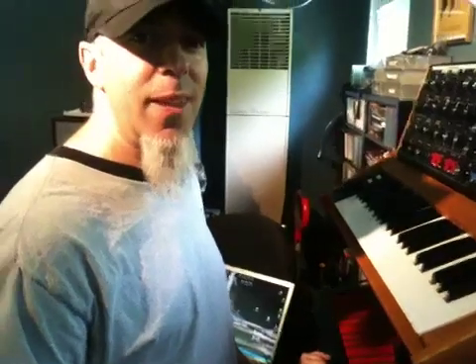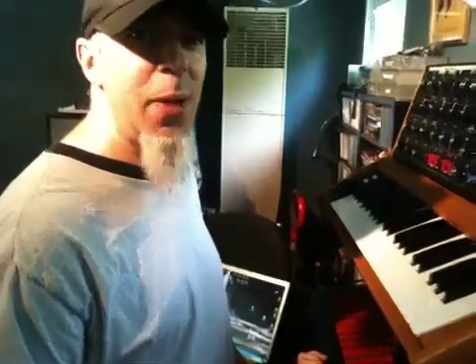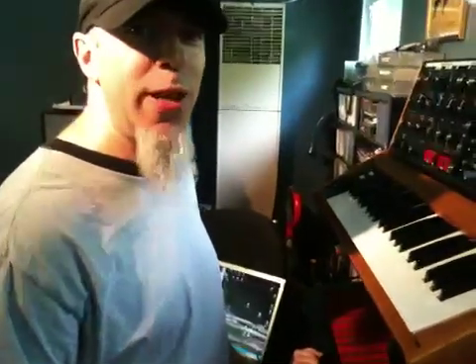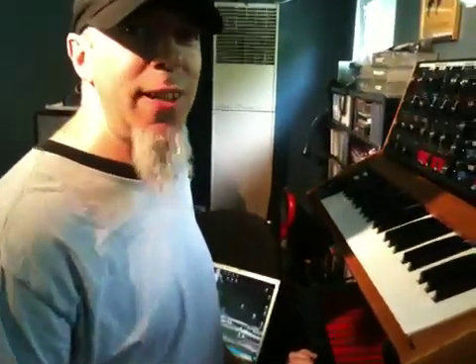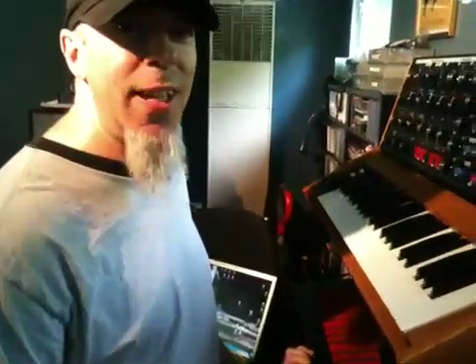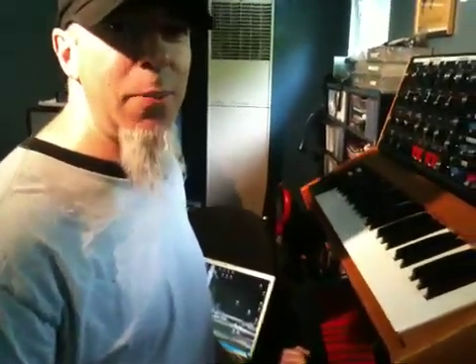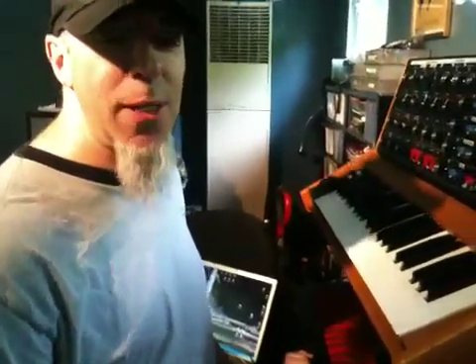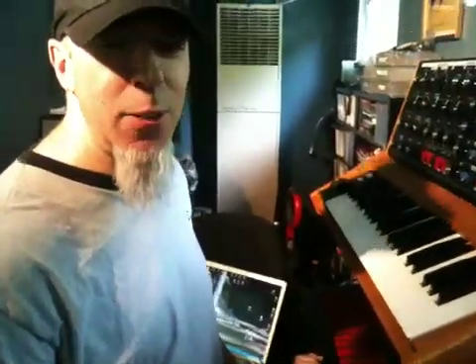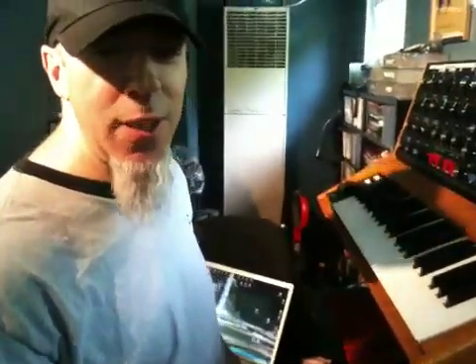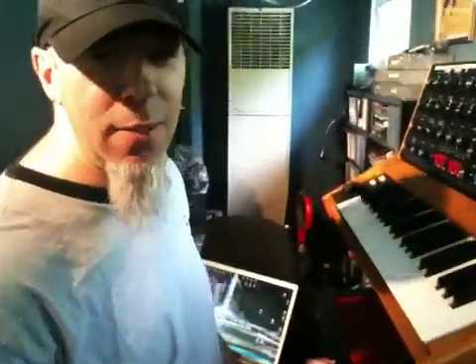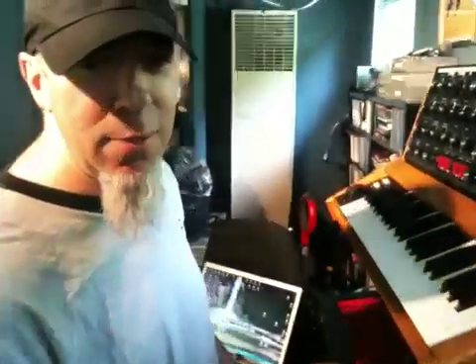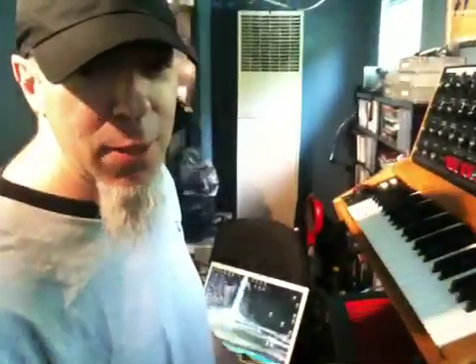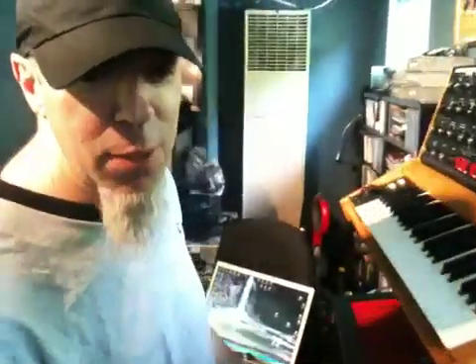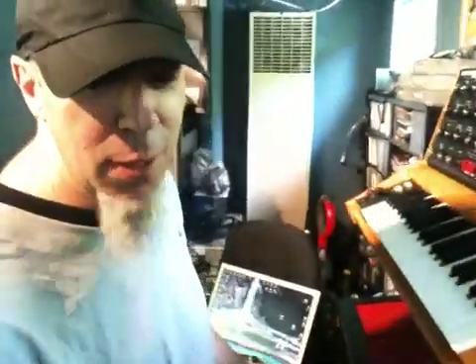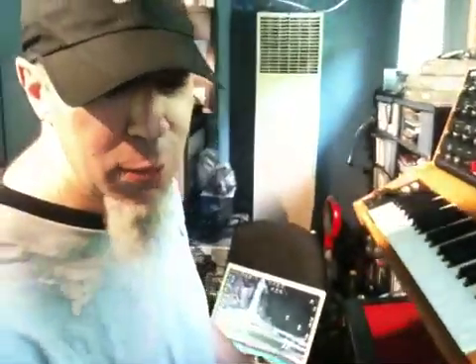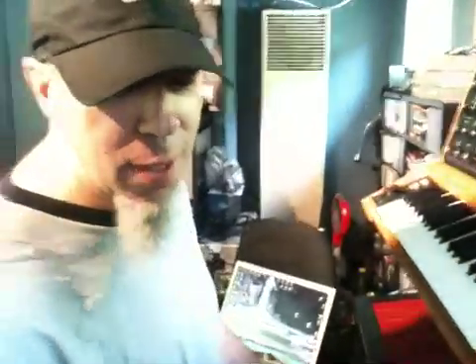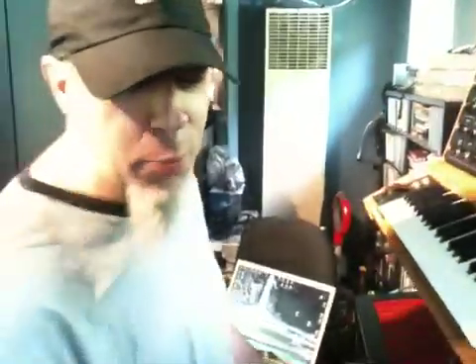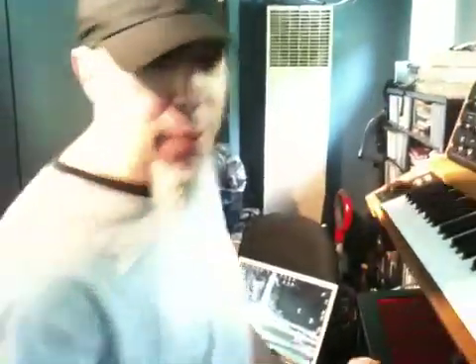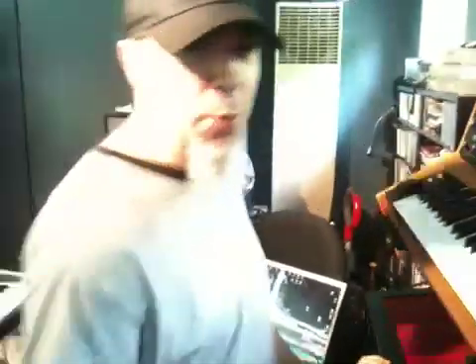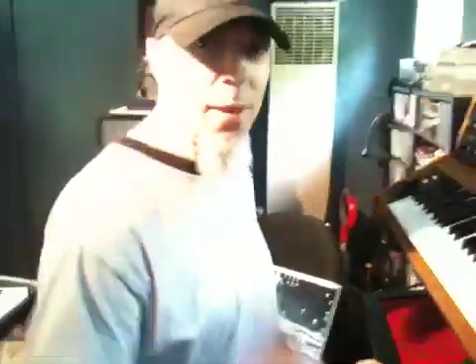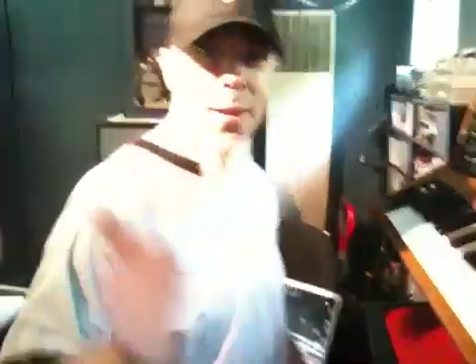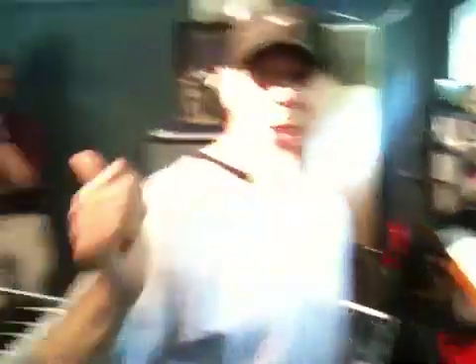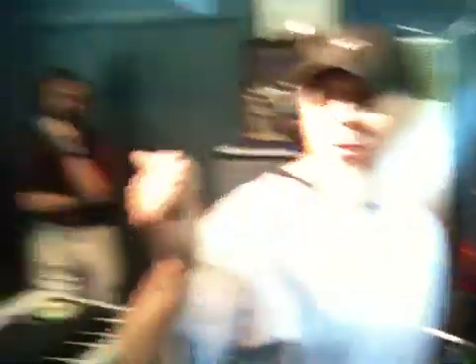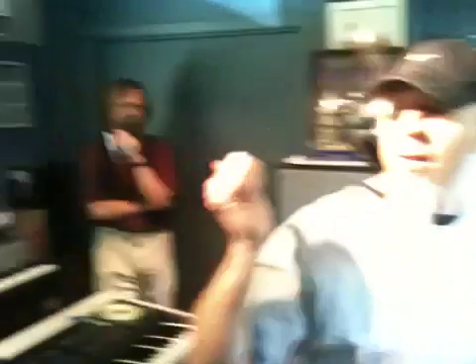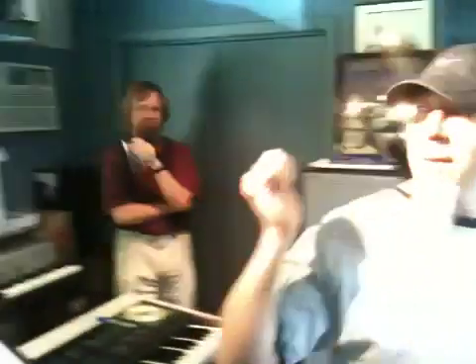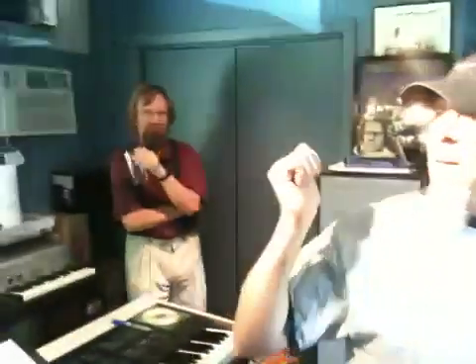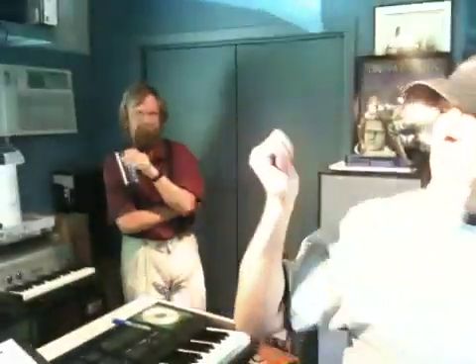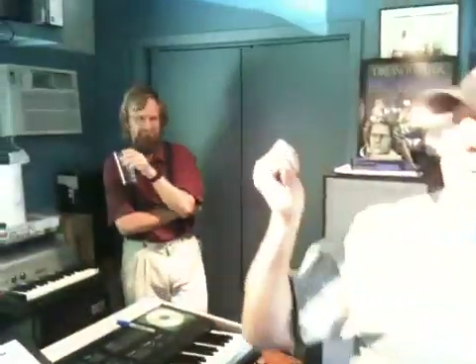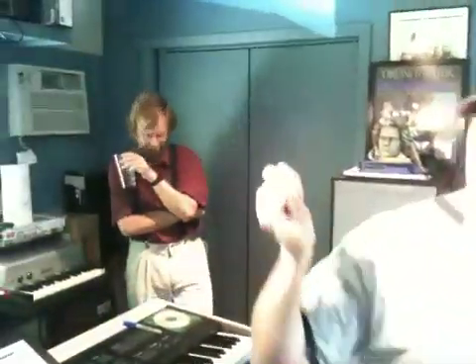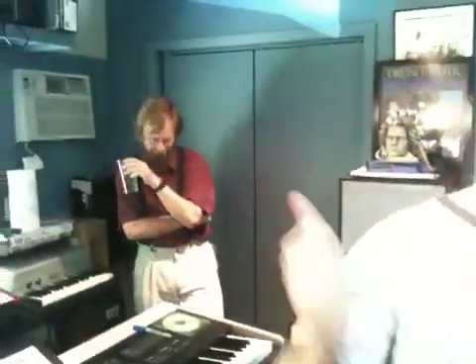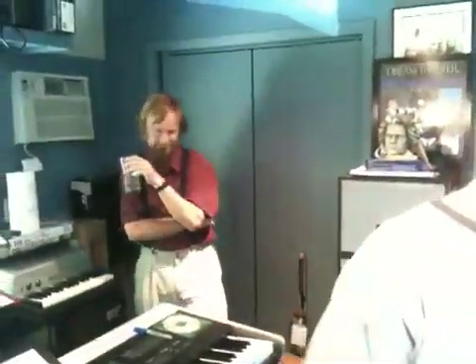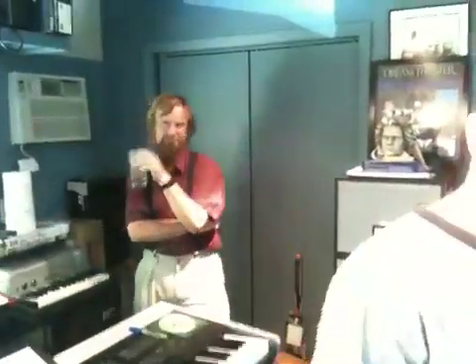Hey, we're here today in my studio. We're here with John Luca, and we're here with the inventor of the Continuum over there, Lippold.